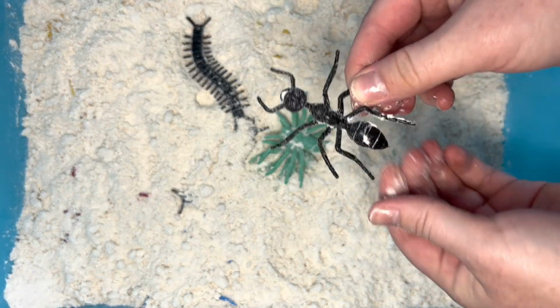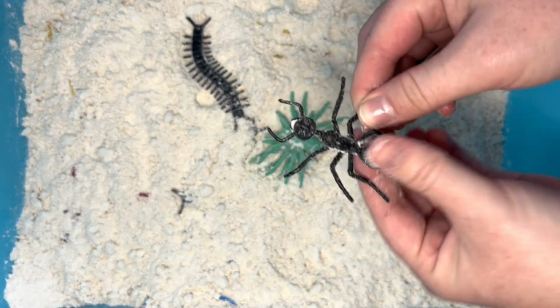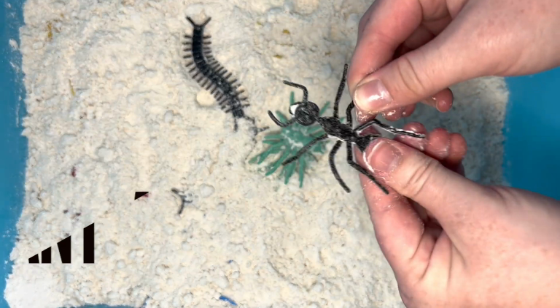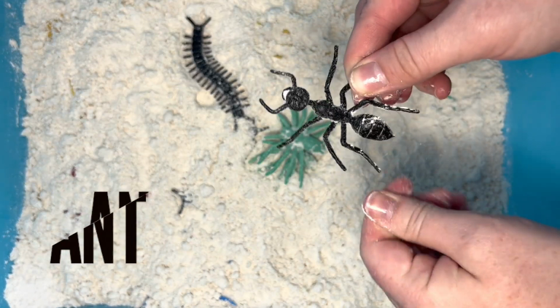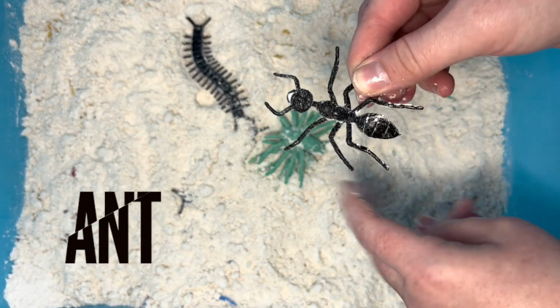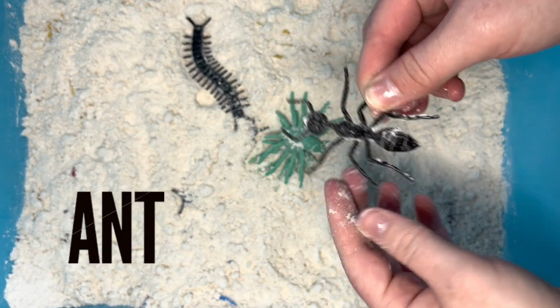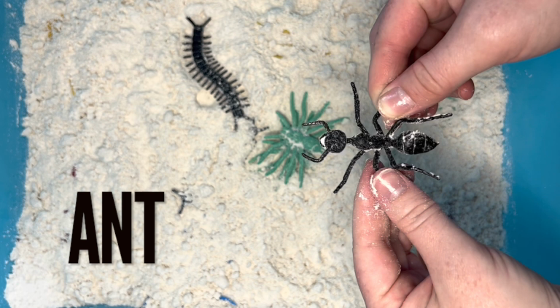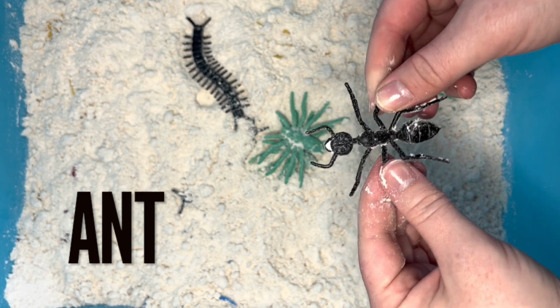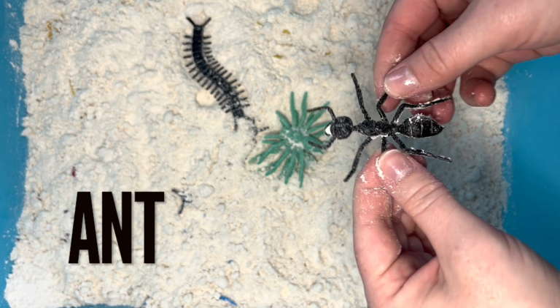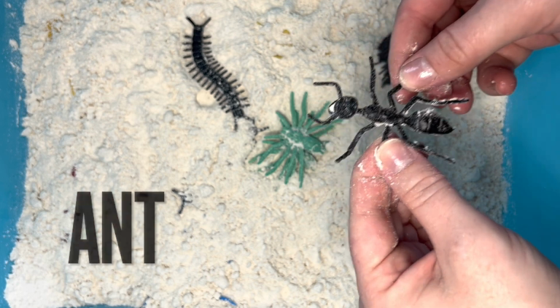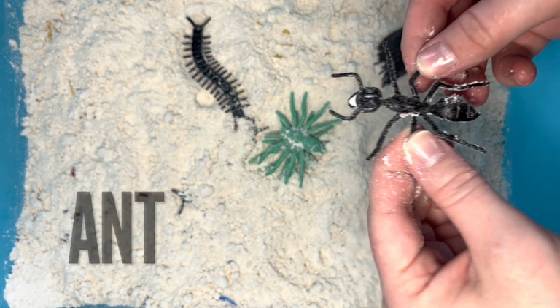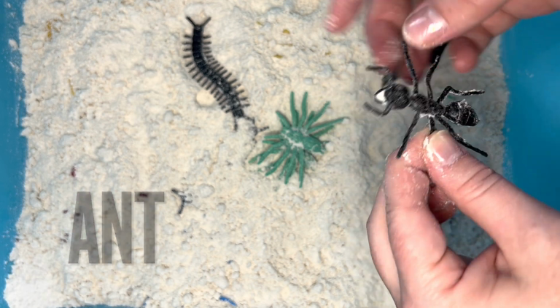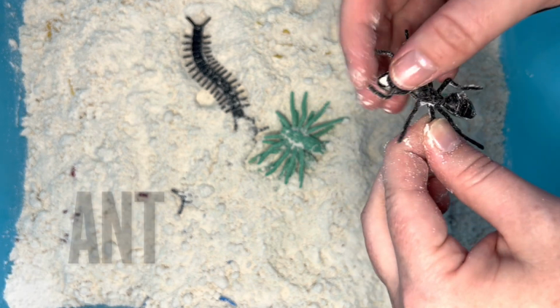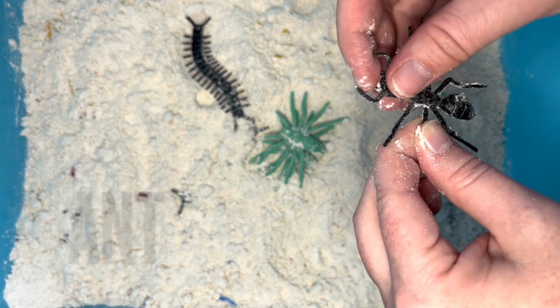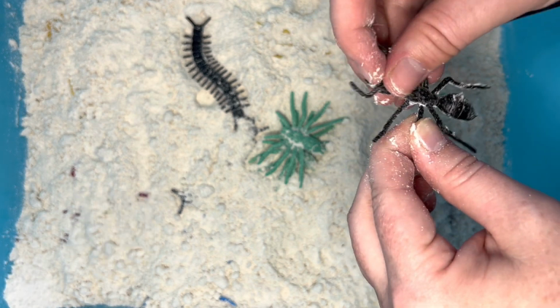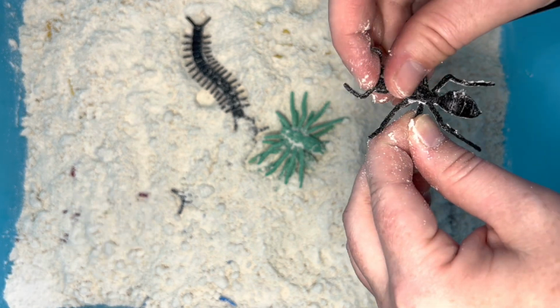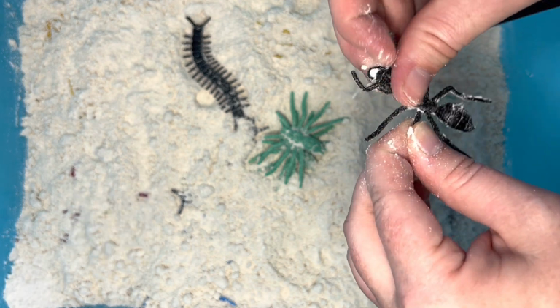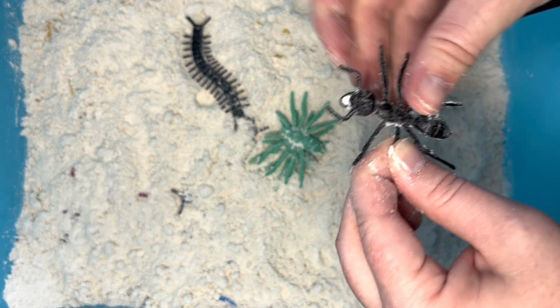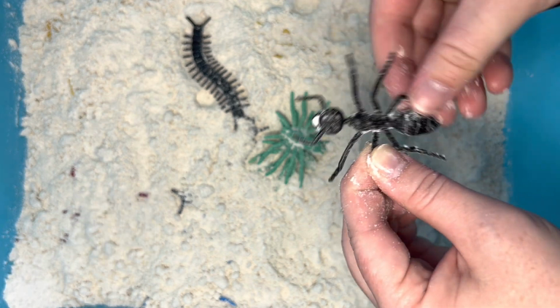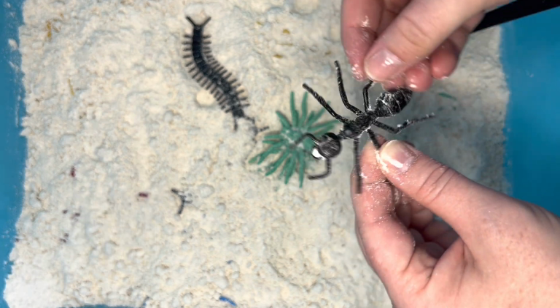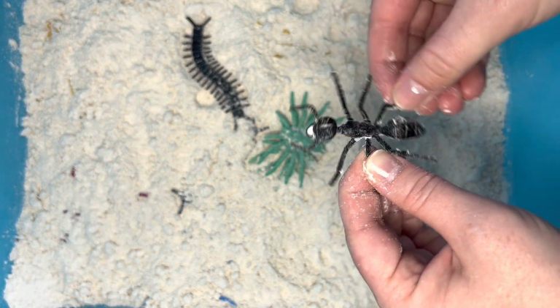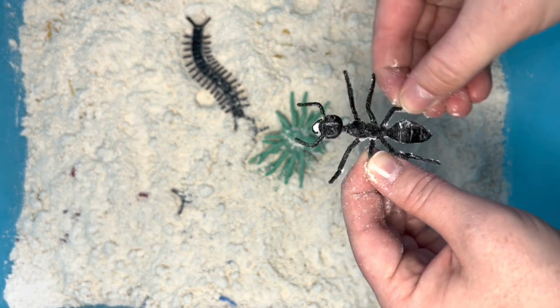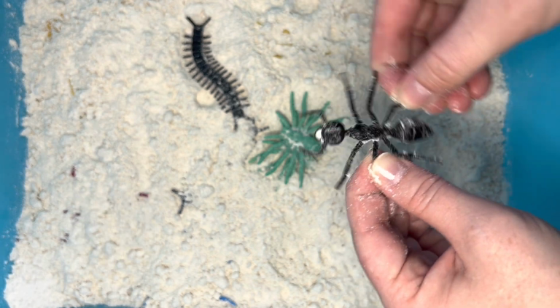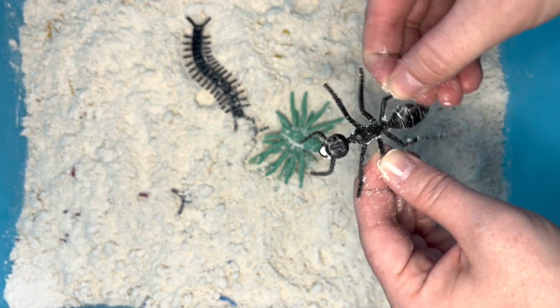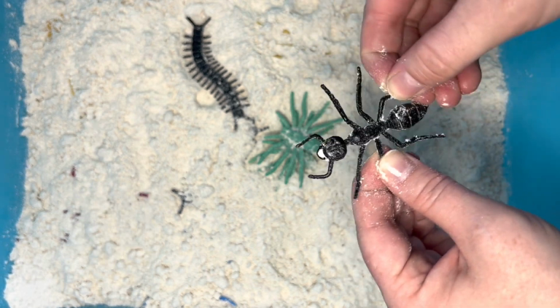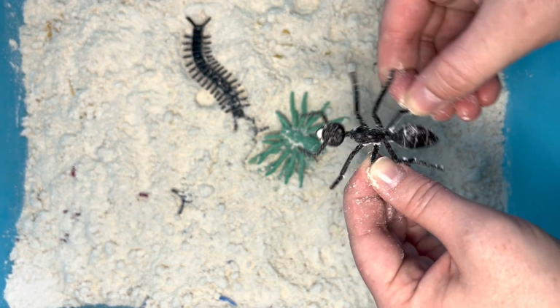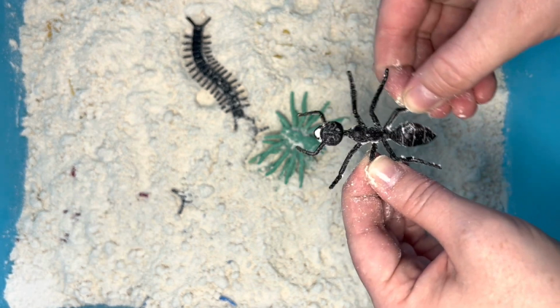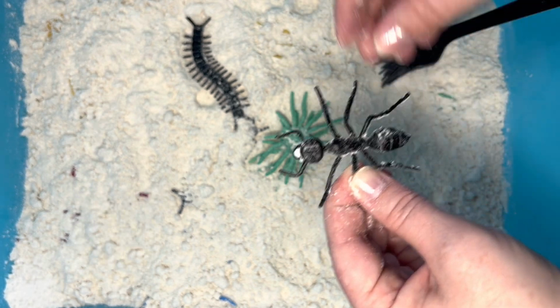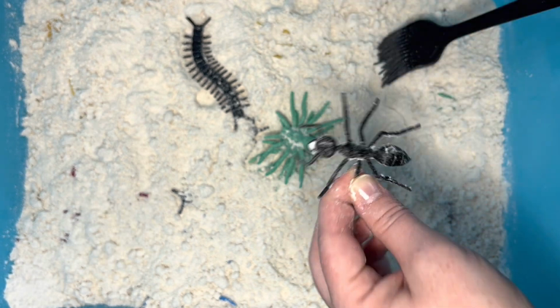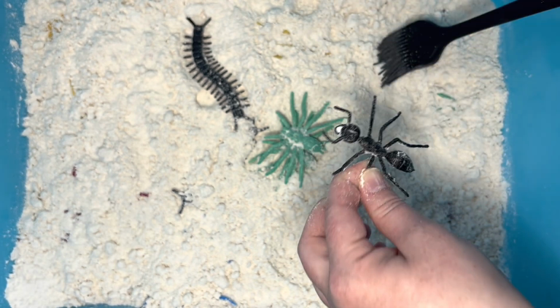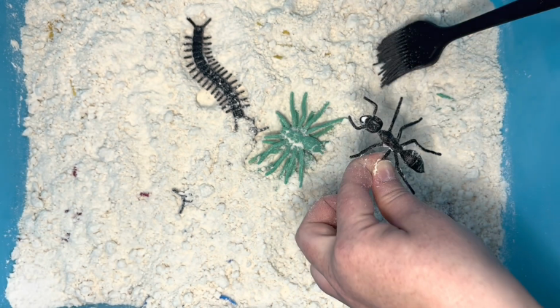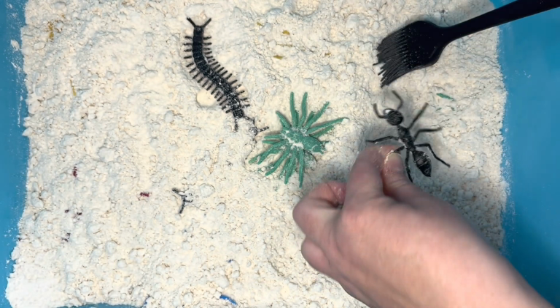It's an ant! Did you know ants can lift up to 20 times their weight?